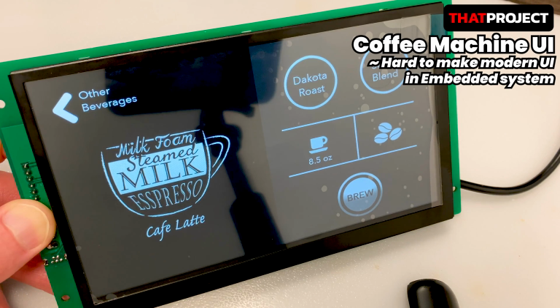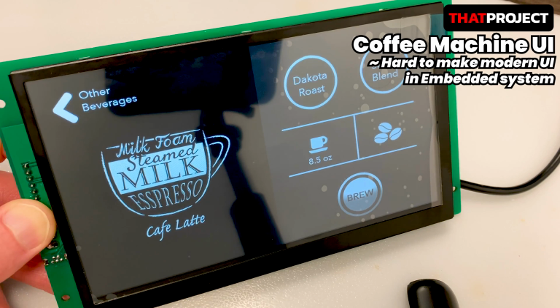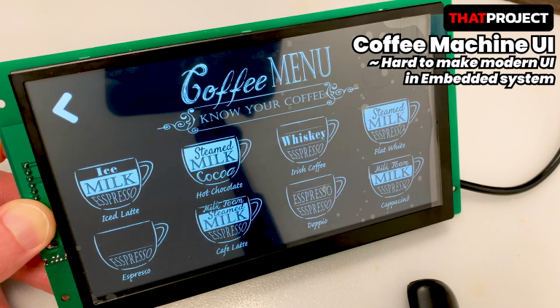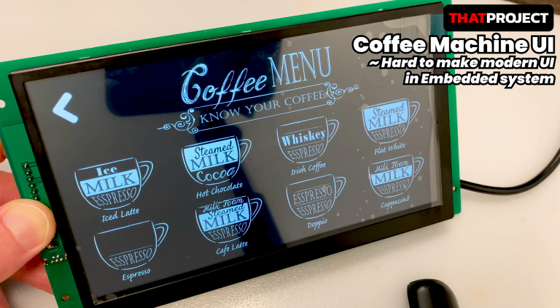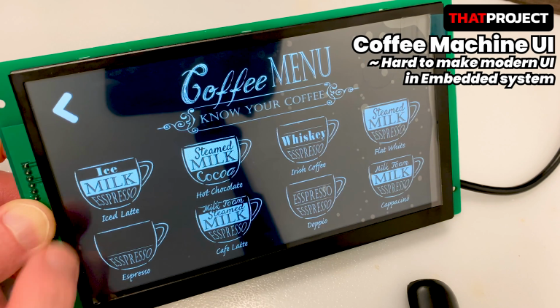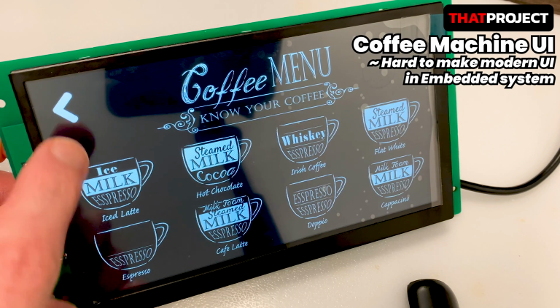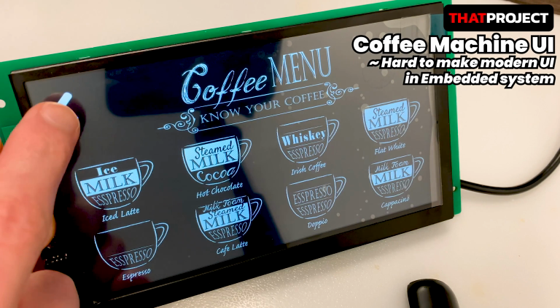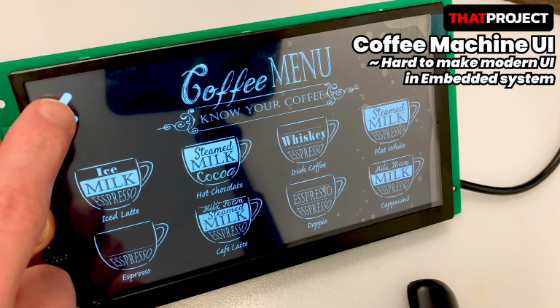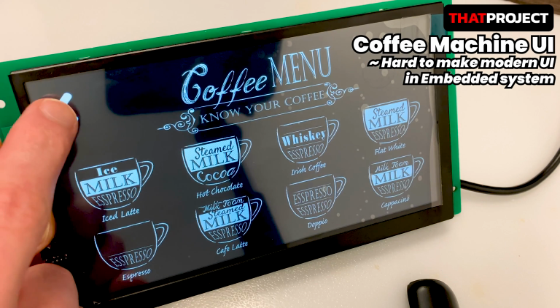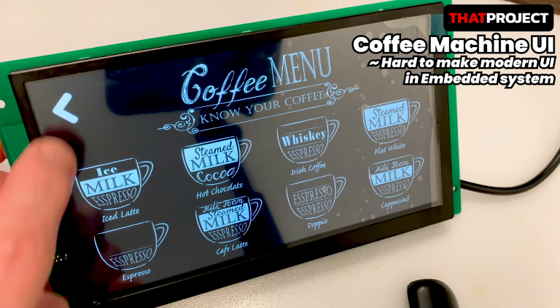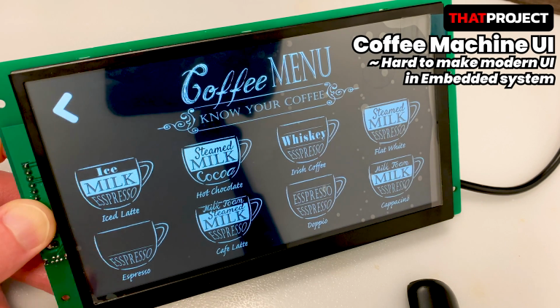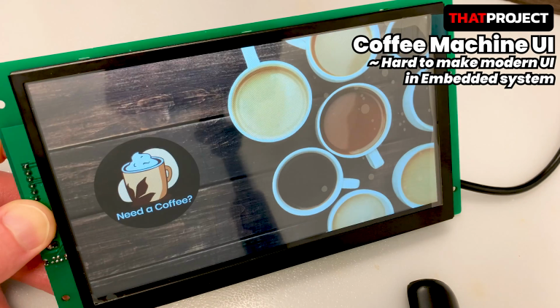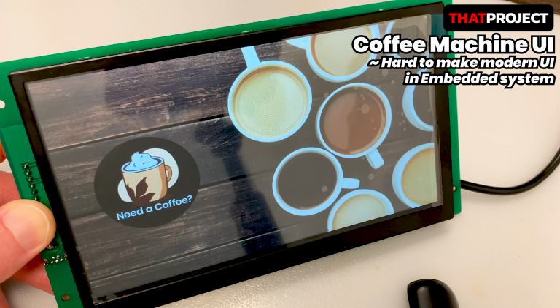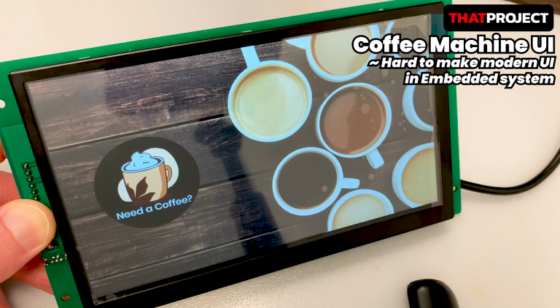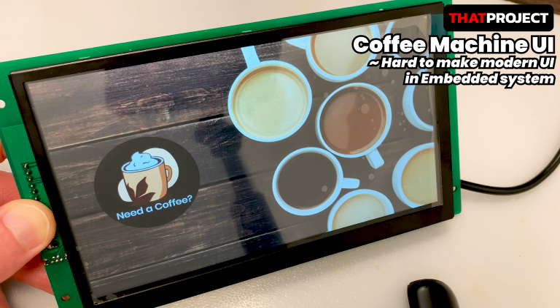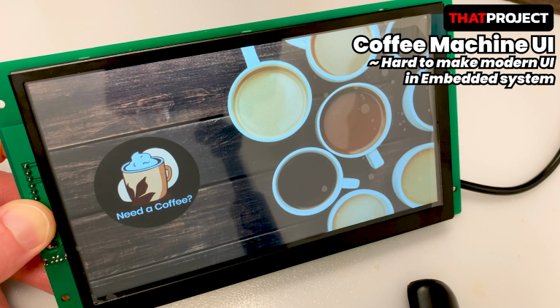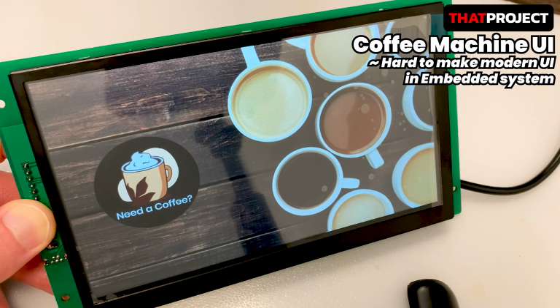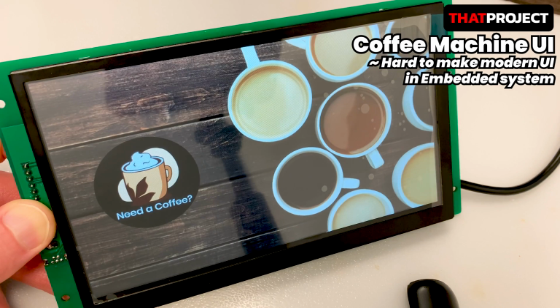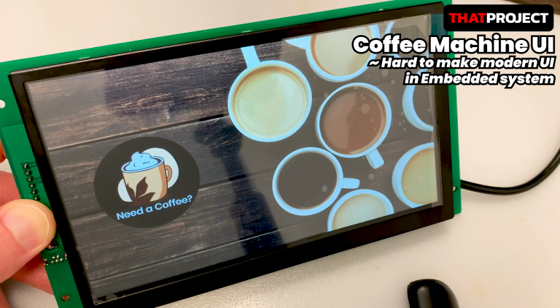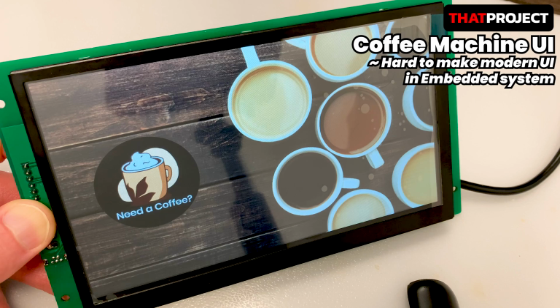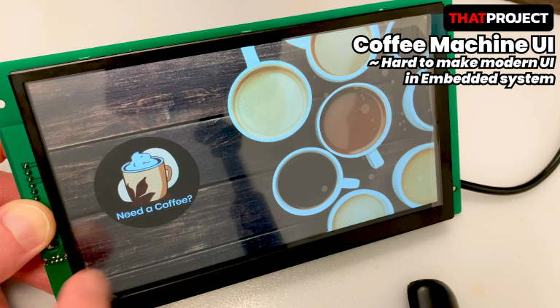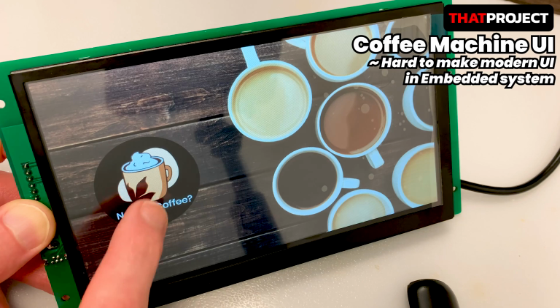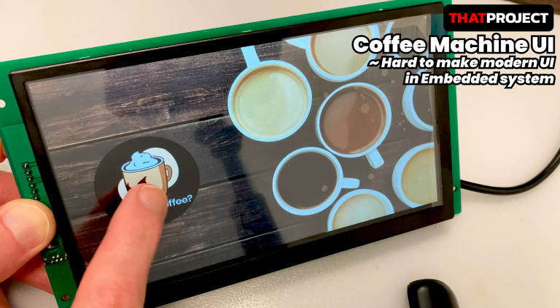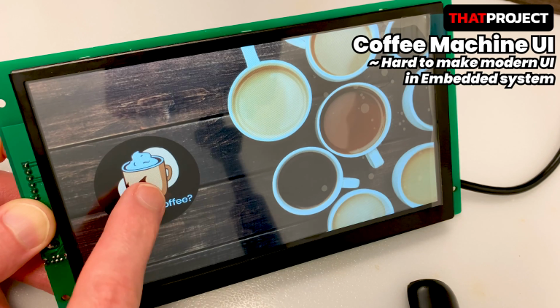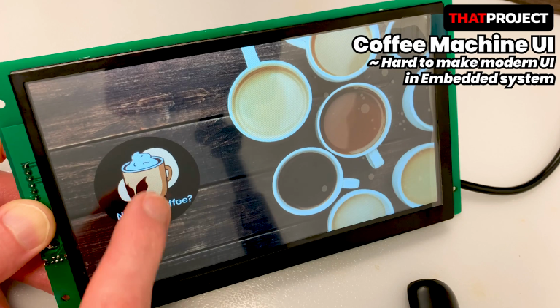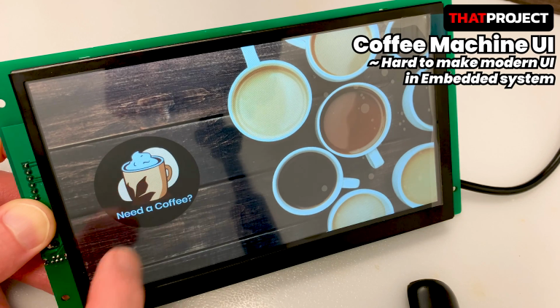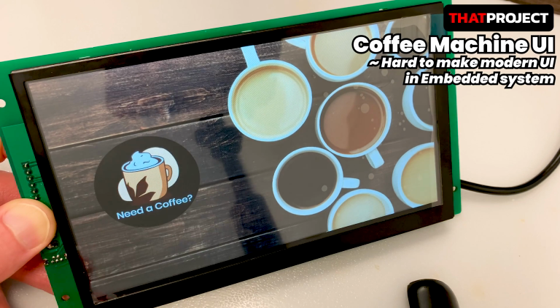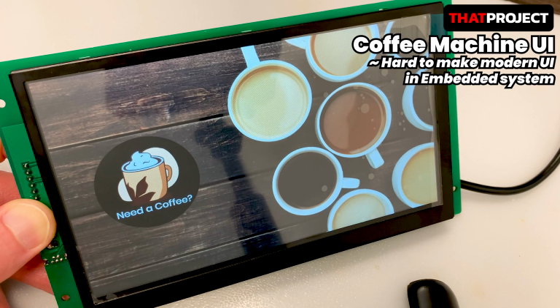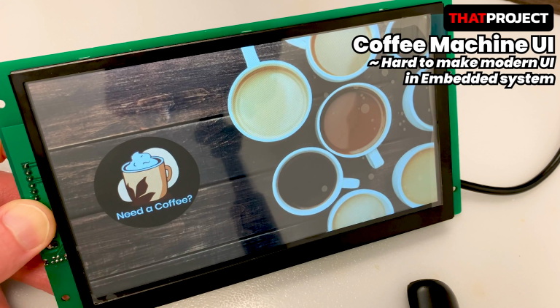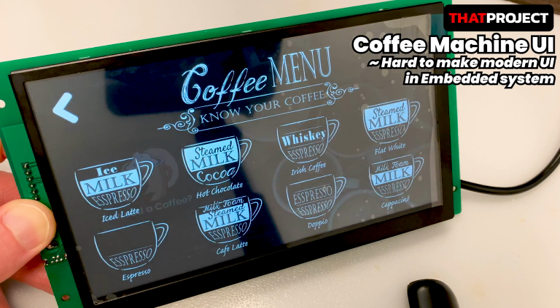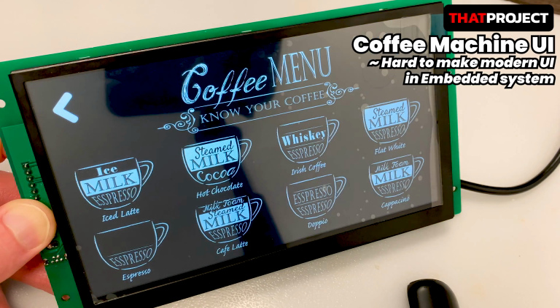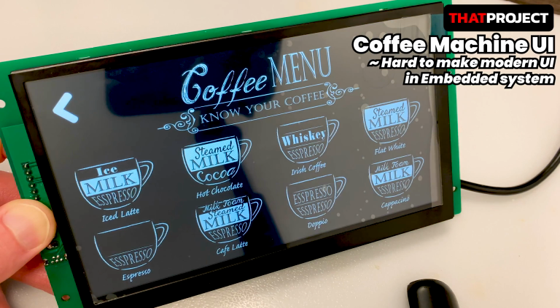This is a short video that deals with the basic UI tool from the product unboxing. Let's get started.